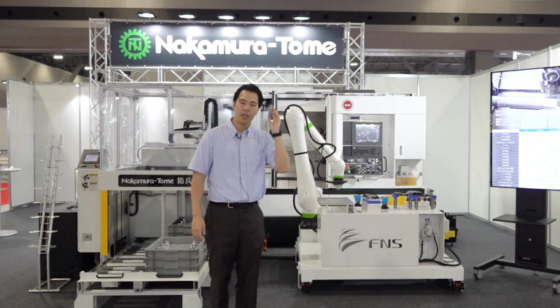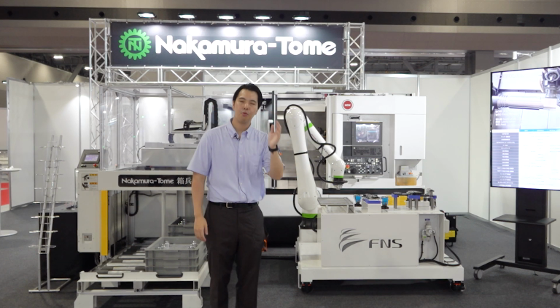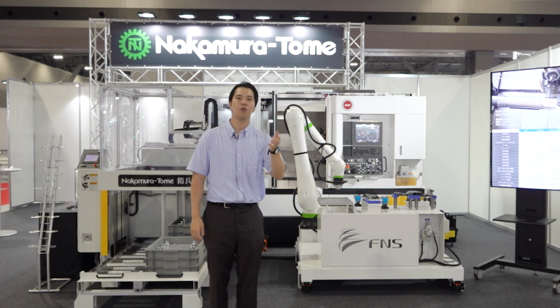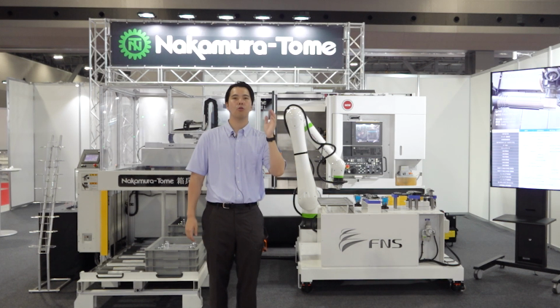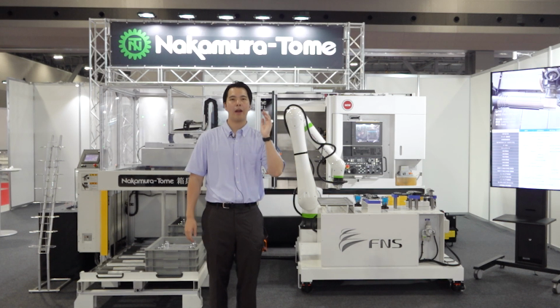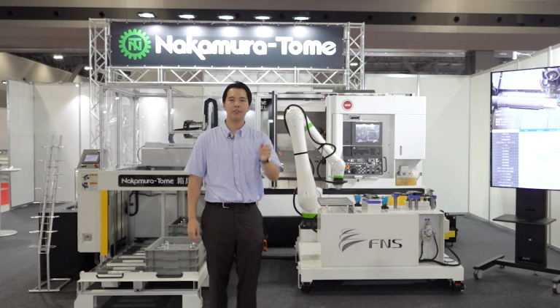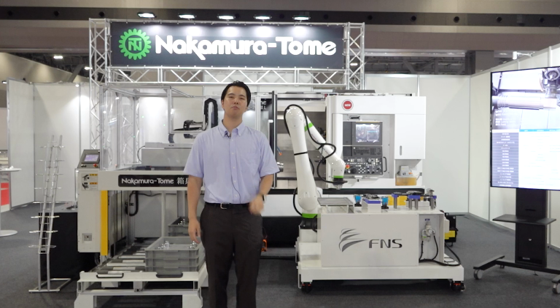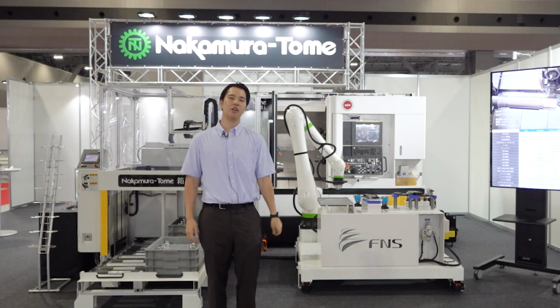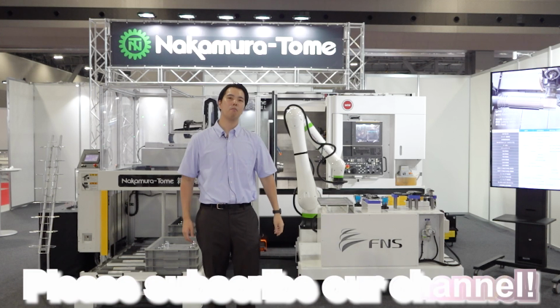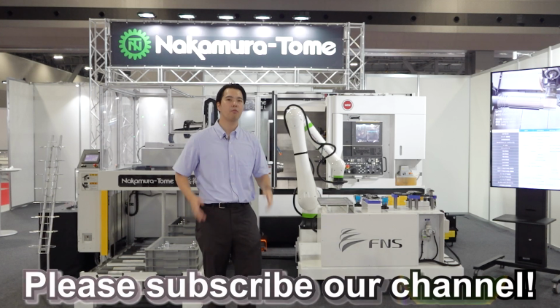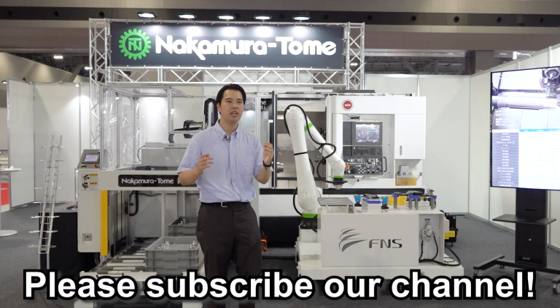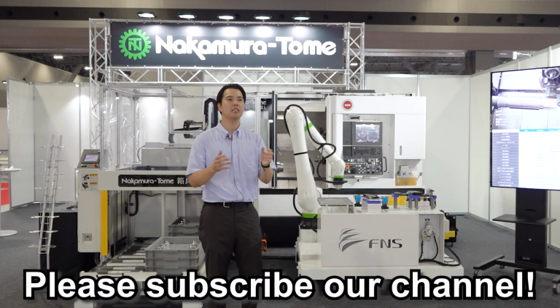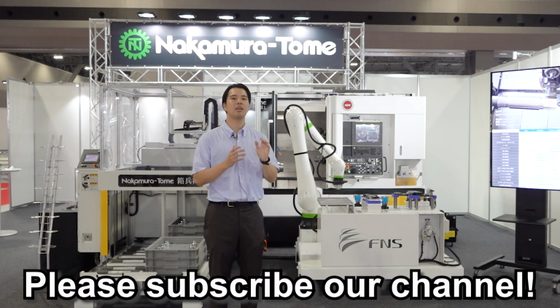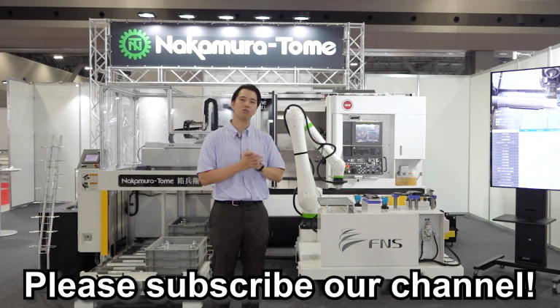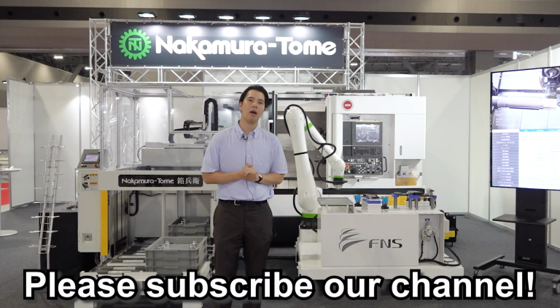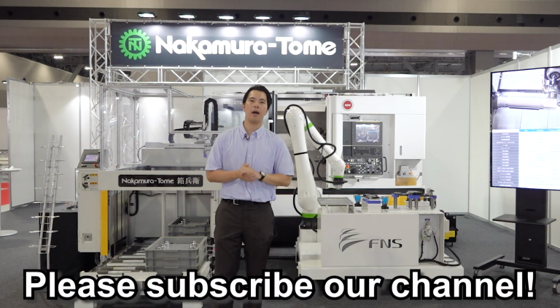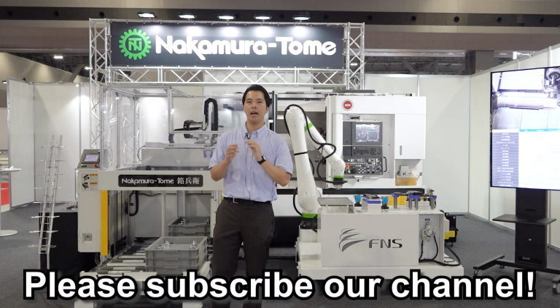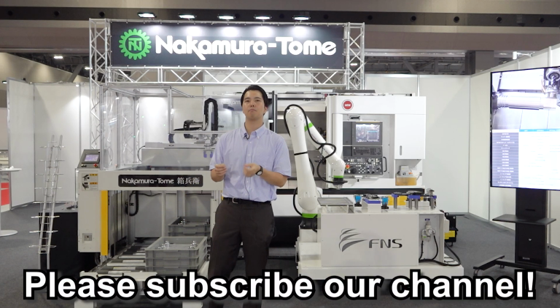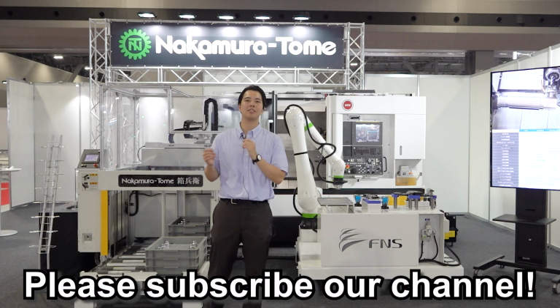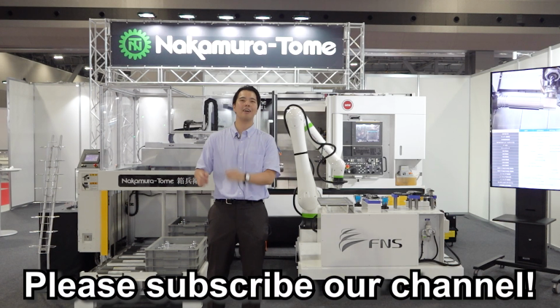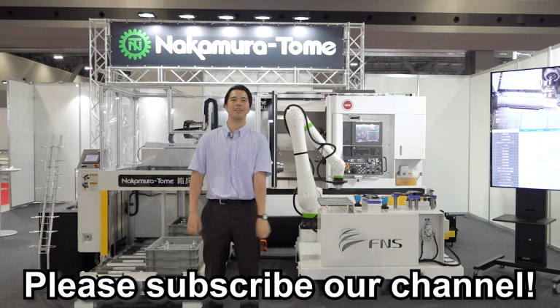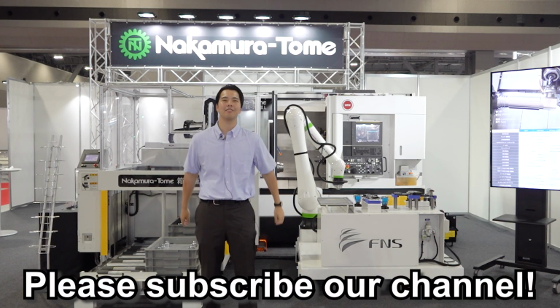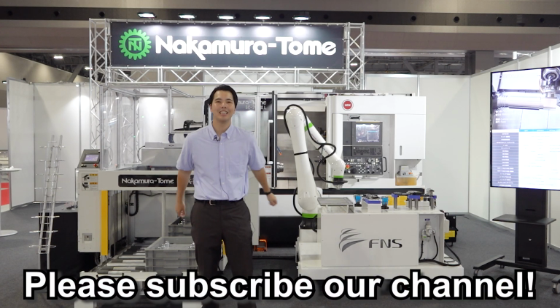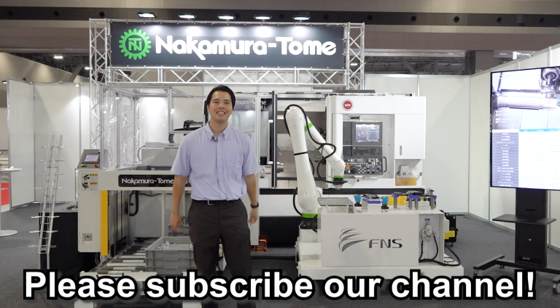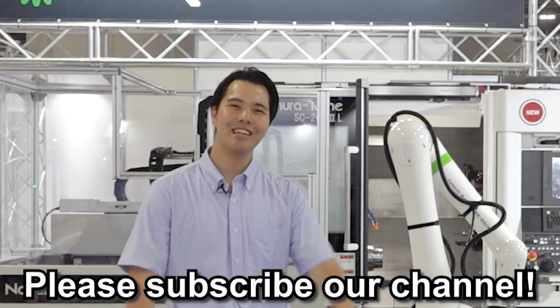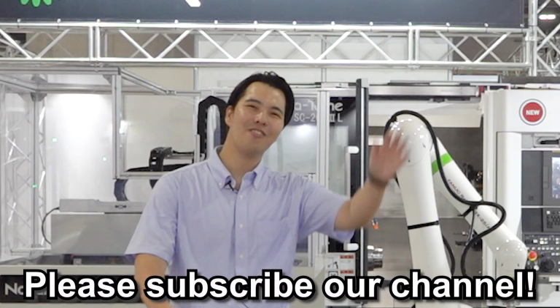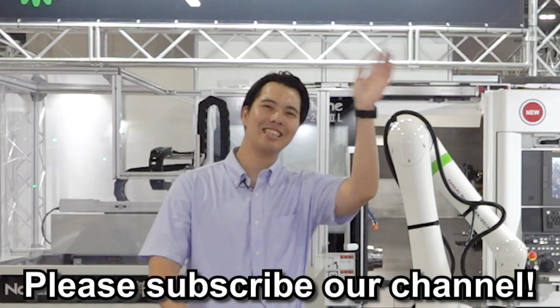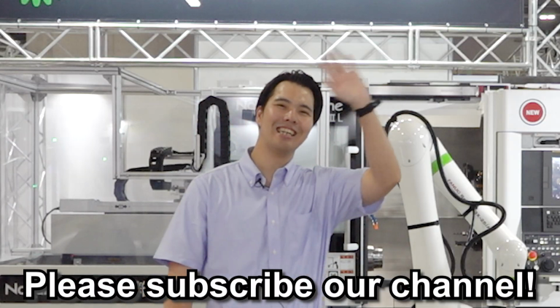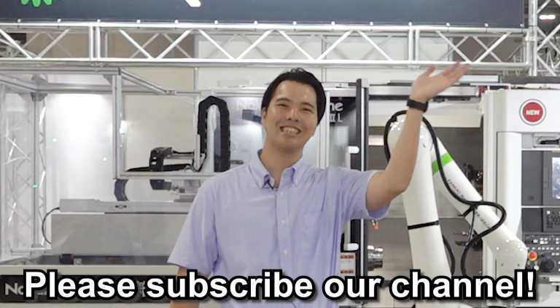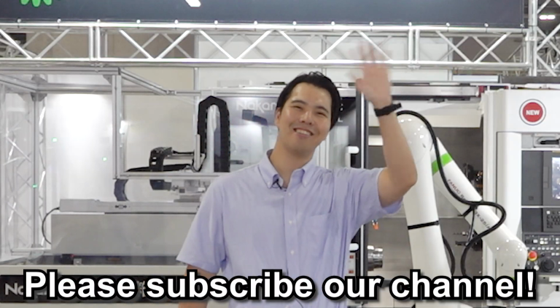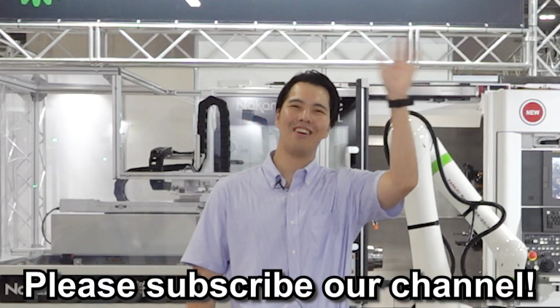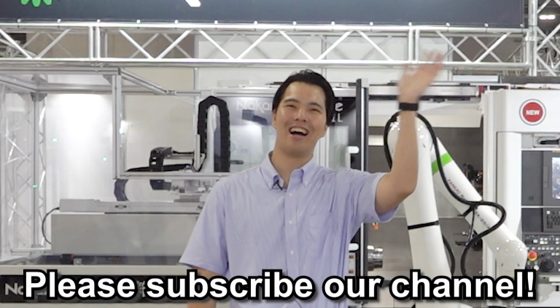If you like this video, please subscribe and give it a high rating. See you, Machinist! Bye!